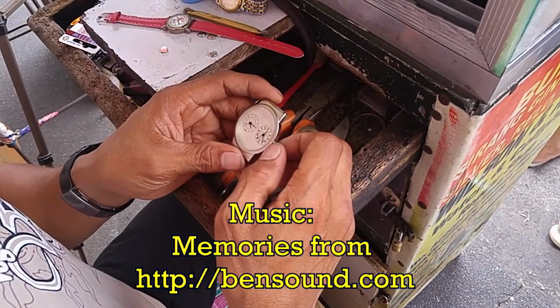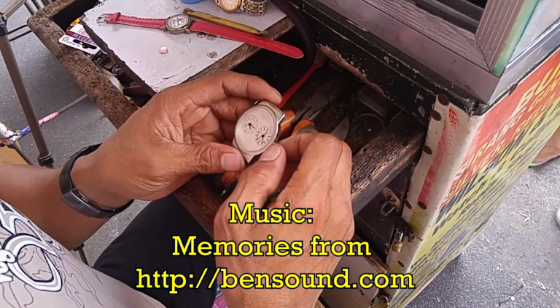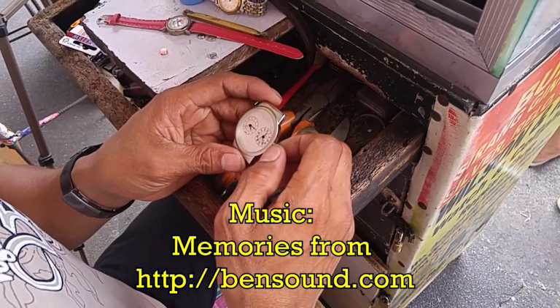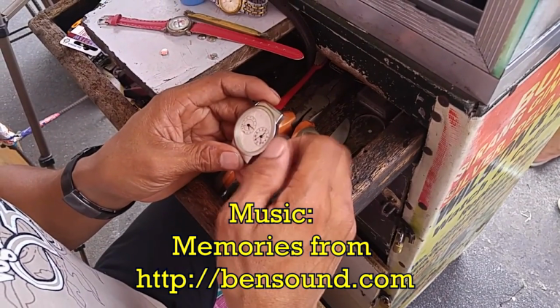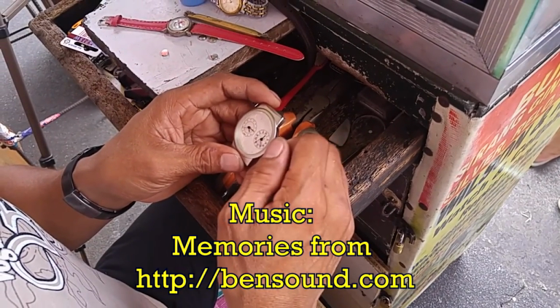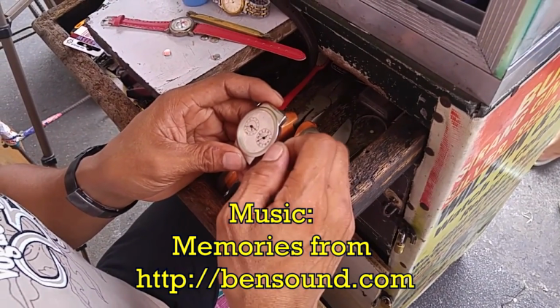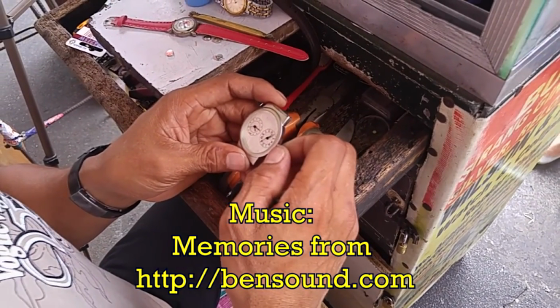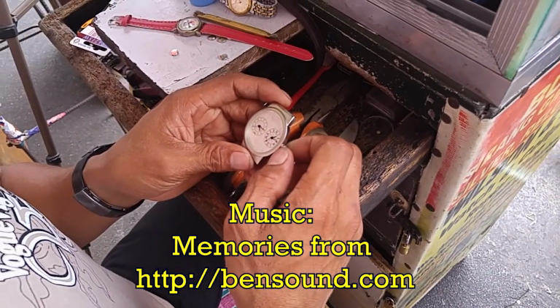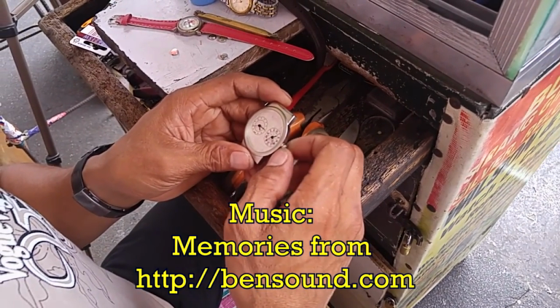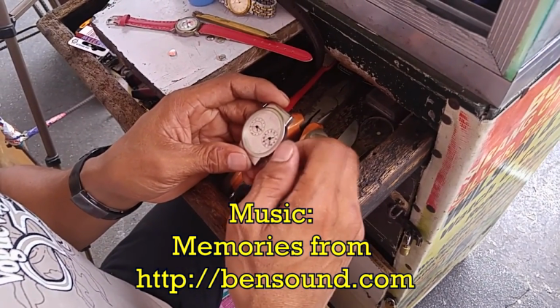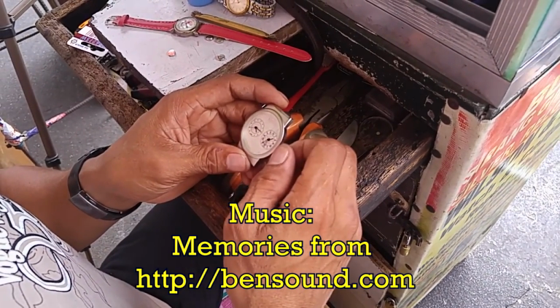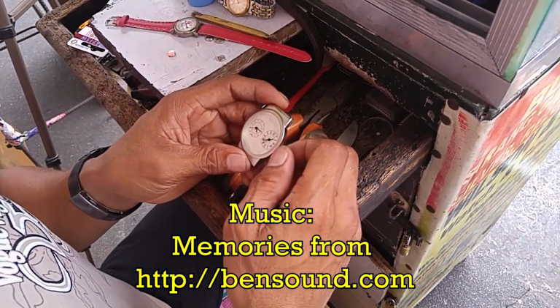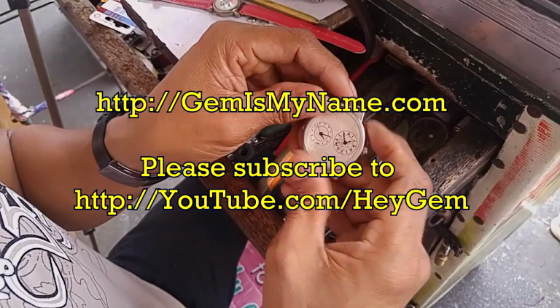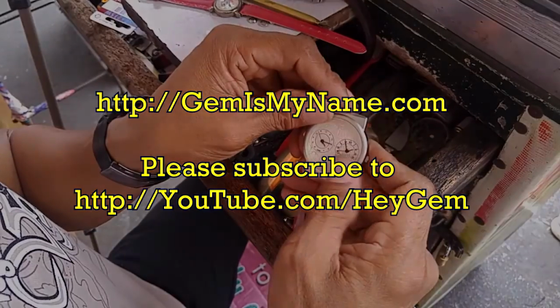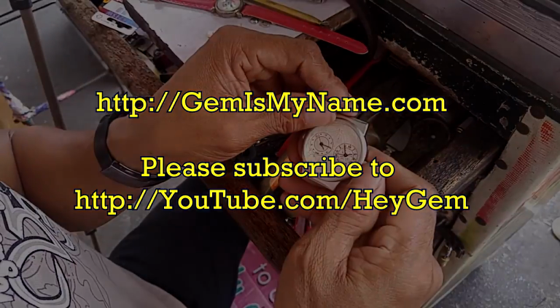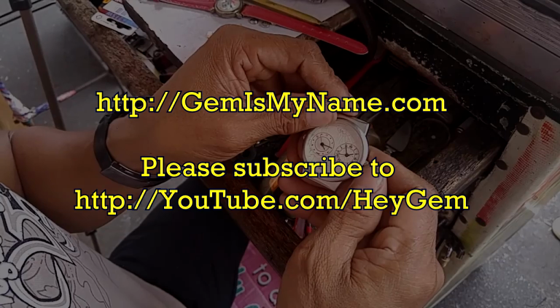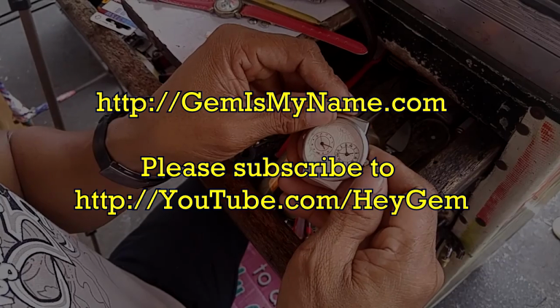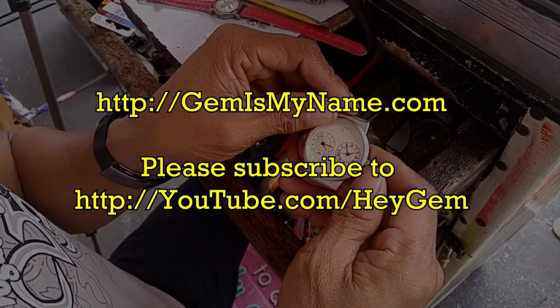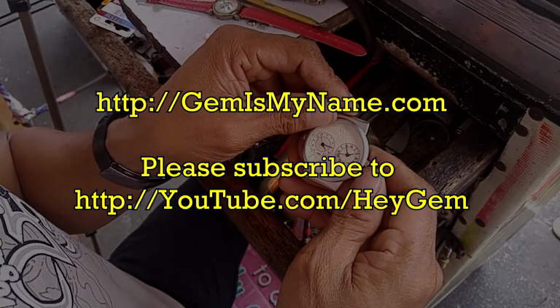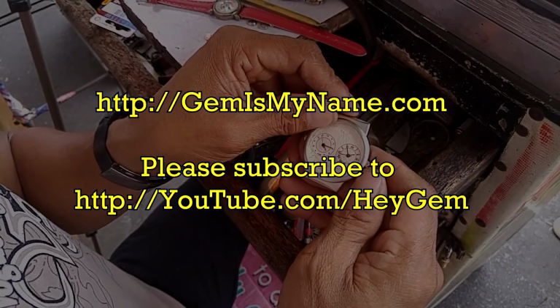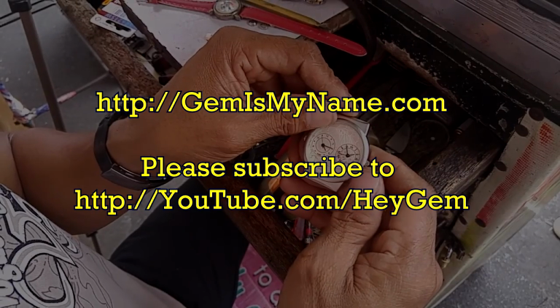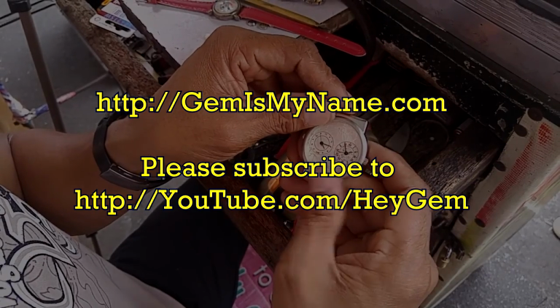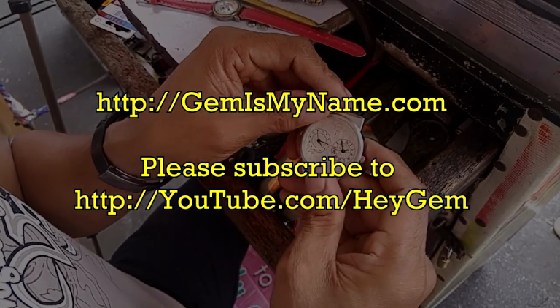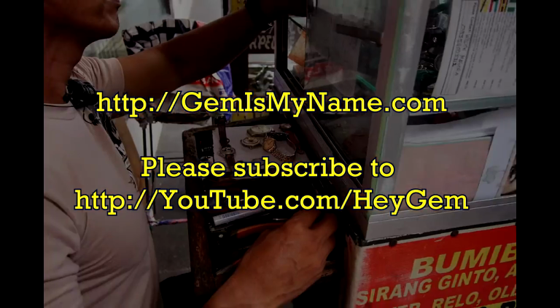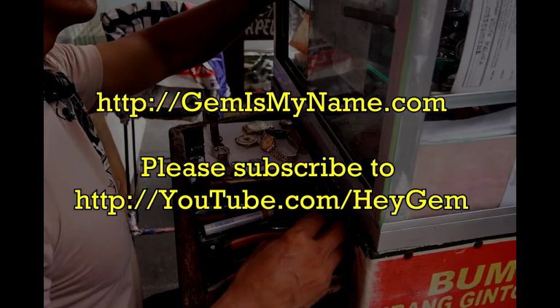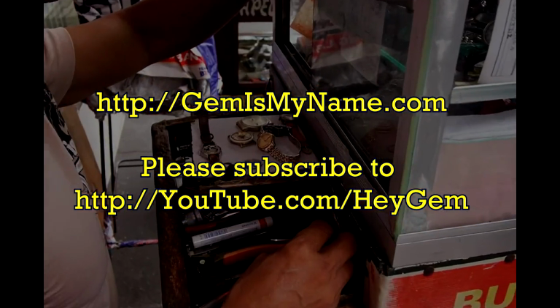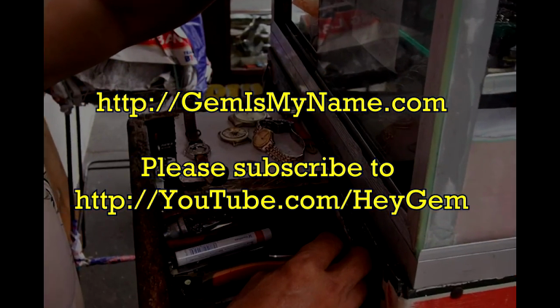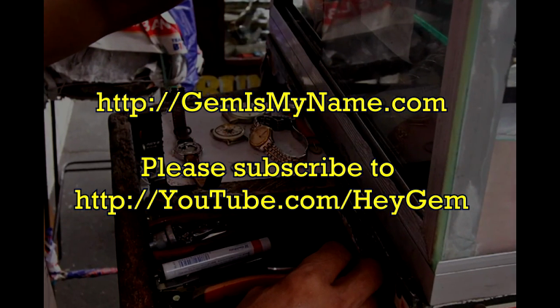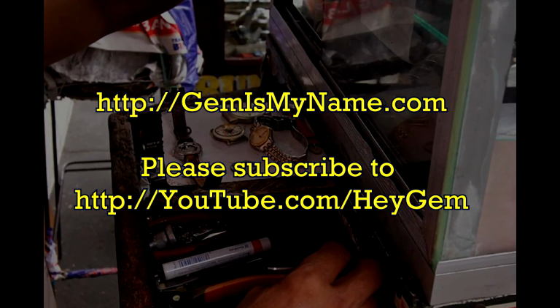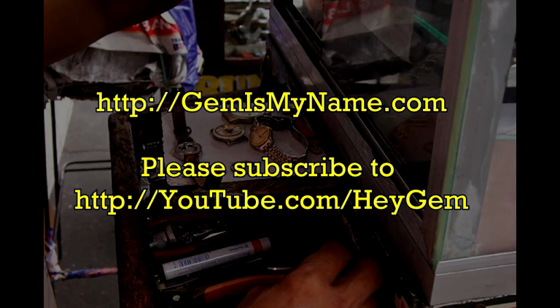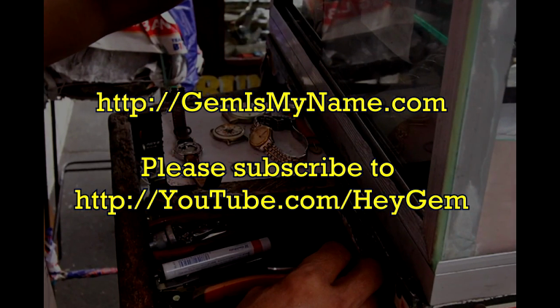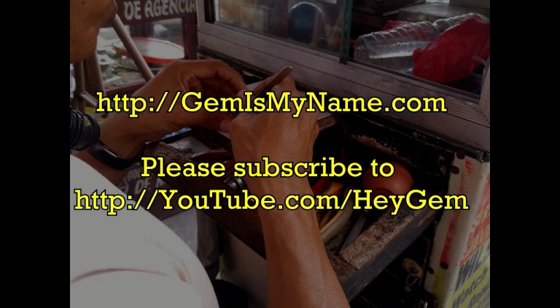Well, I hope you guys enjoyed this video. Please visit my website and subscribe to my YouTube channel. Thanks for watching. Till next time, bye-bye.